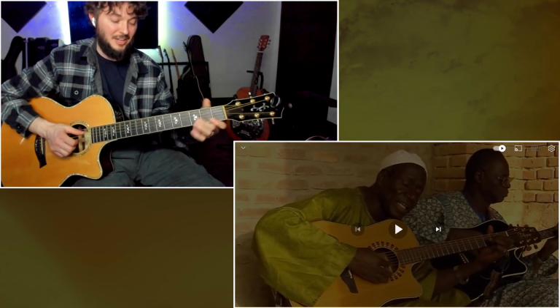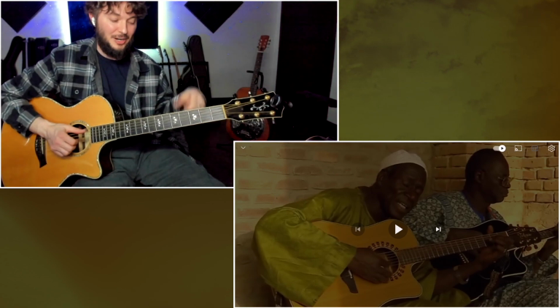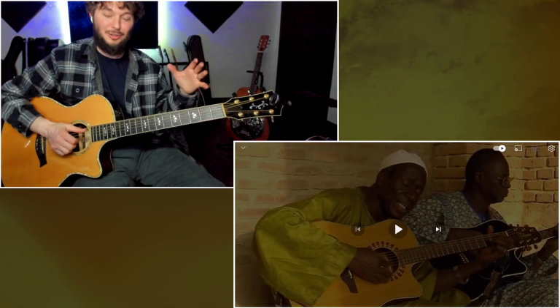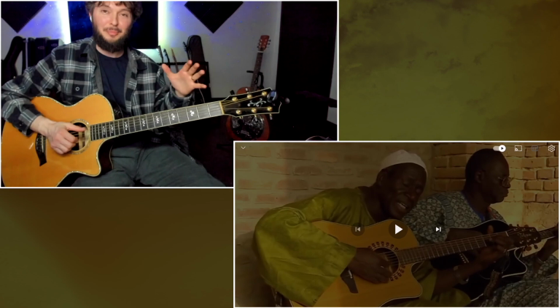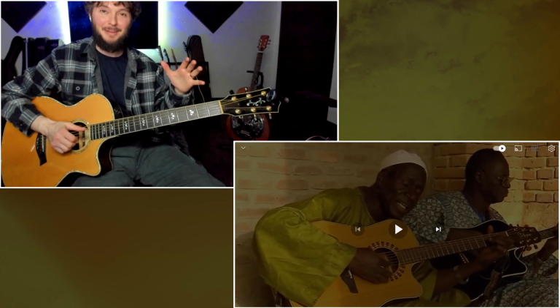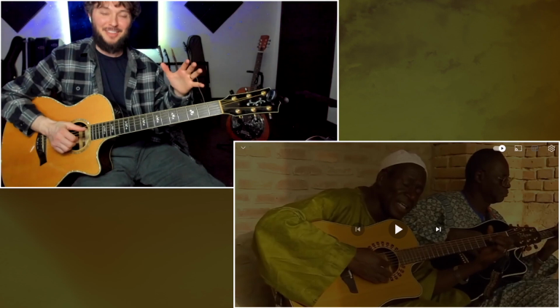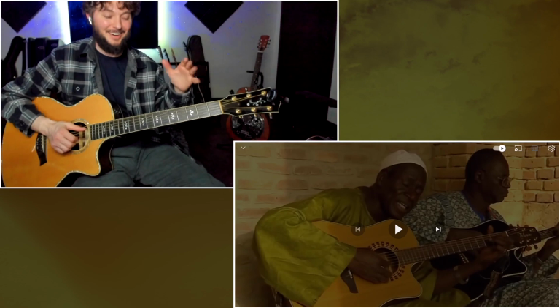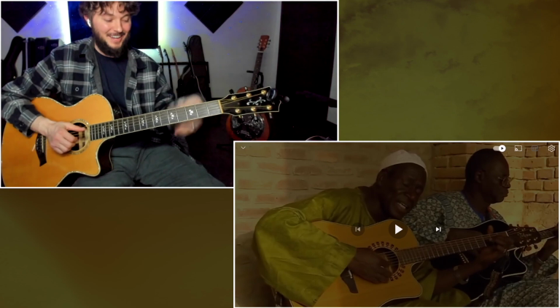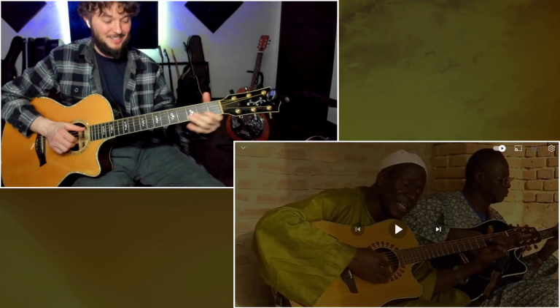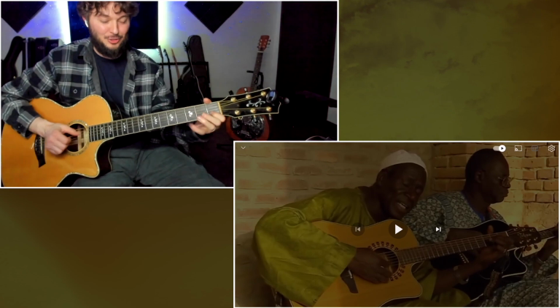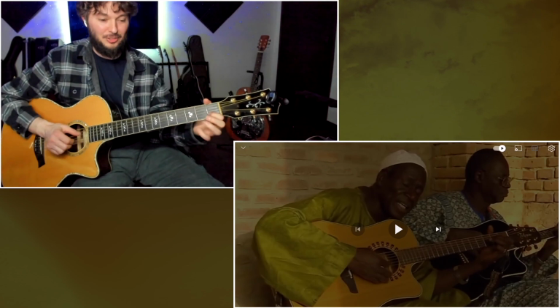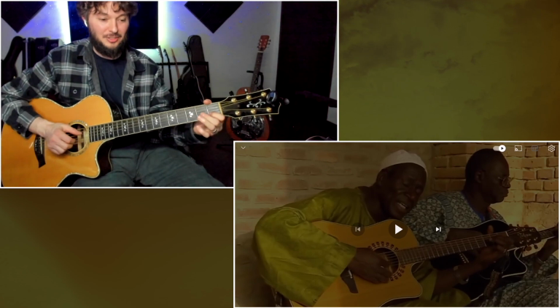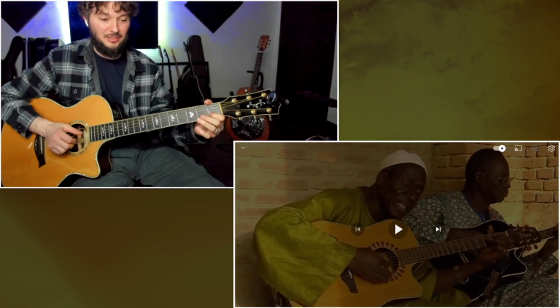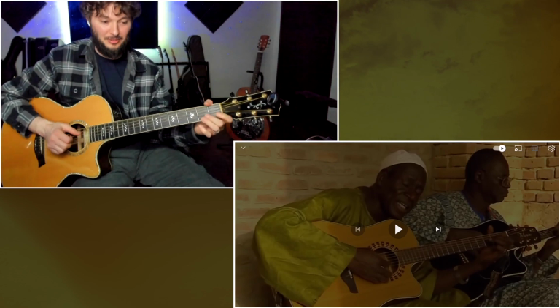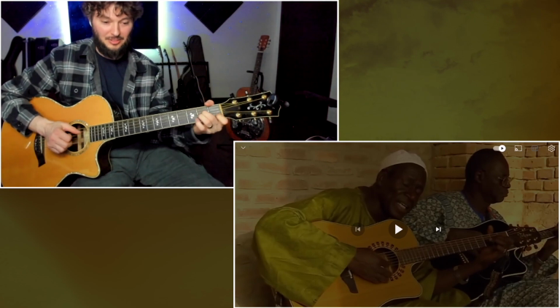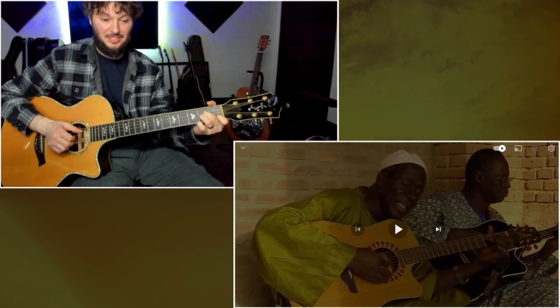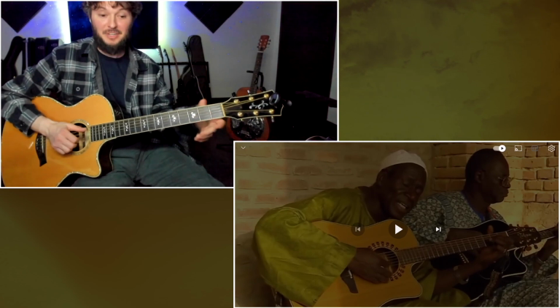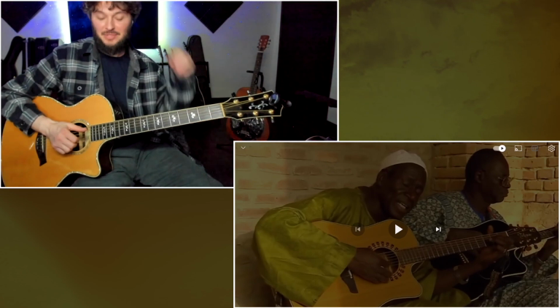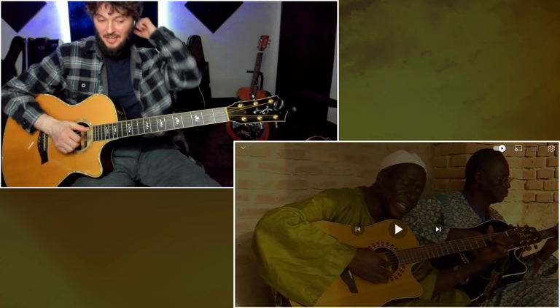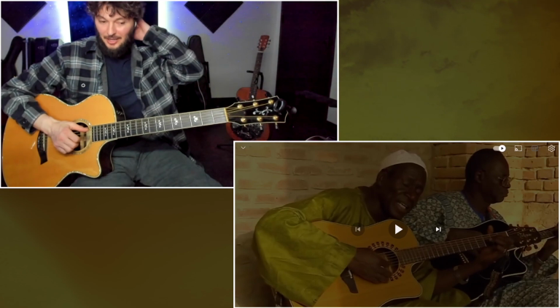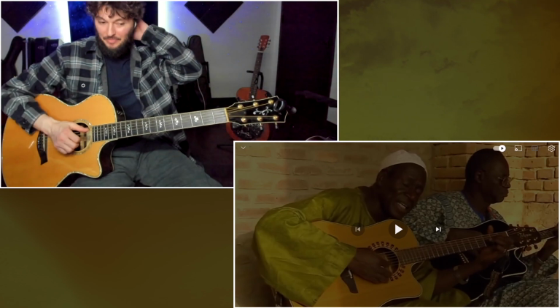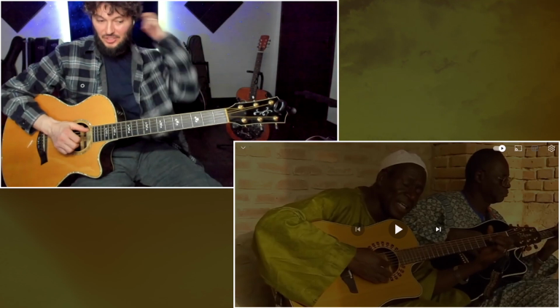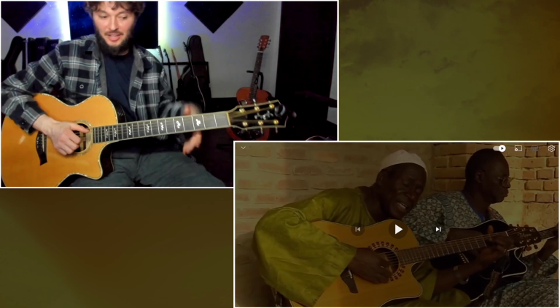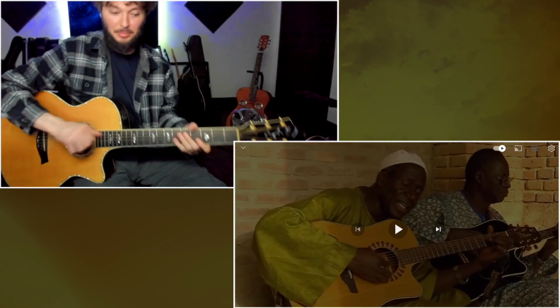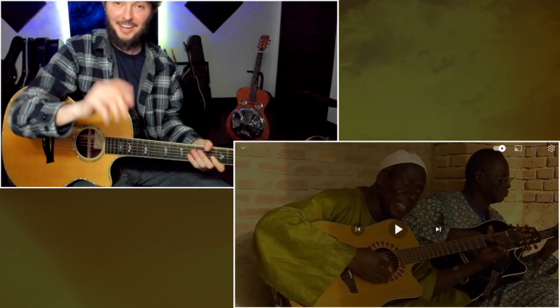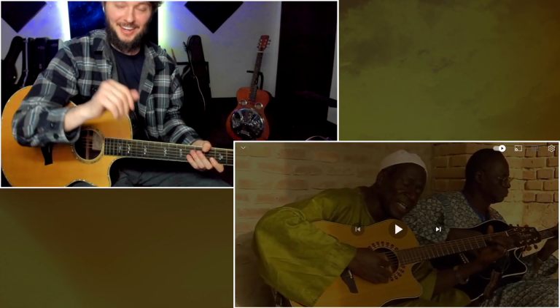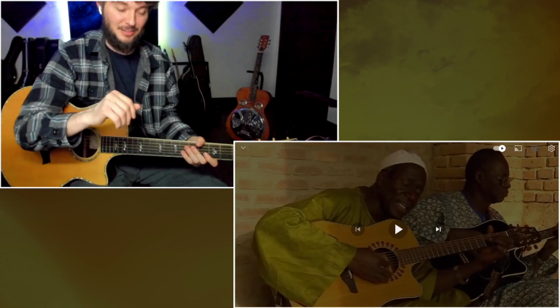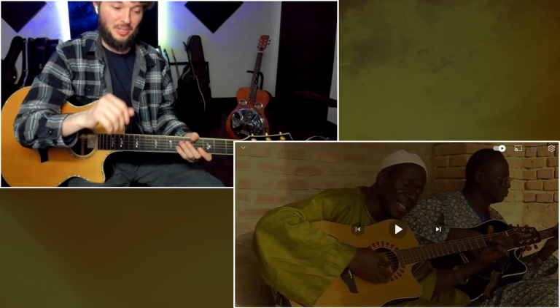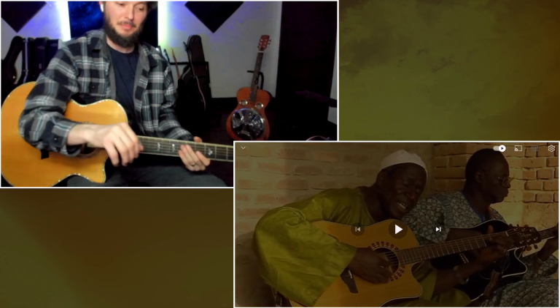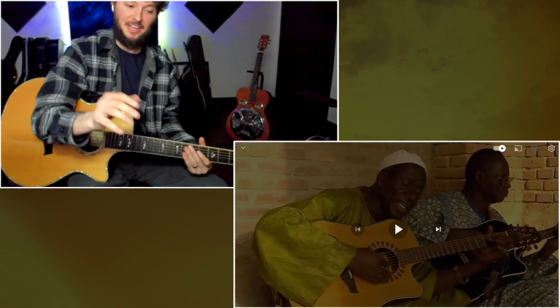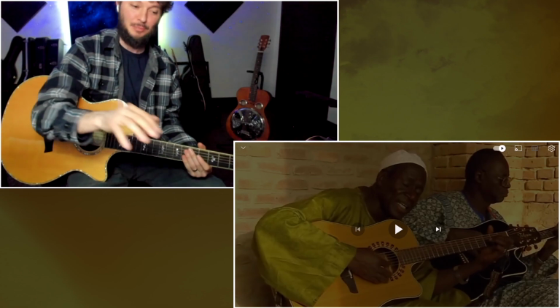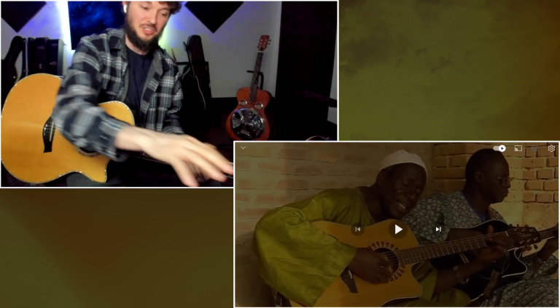Try to do a little hammer-on there. He does a little trill sometimes. Let's check out their playing again and see if we can pick out some more stuff.